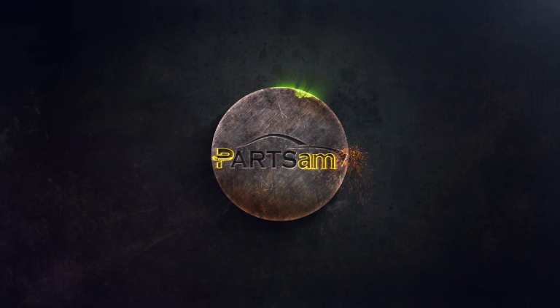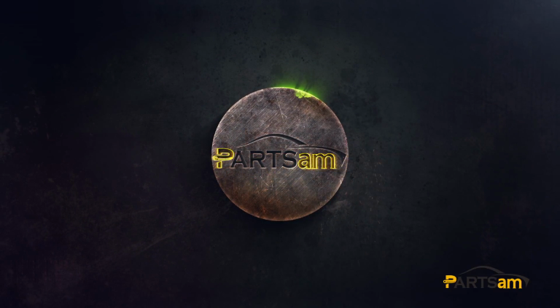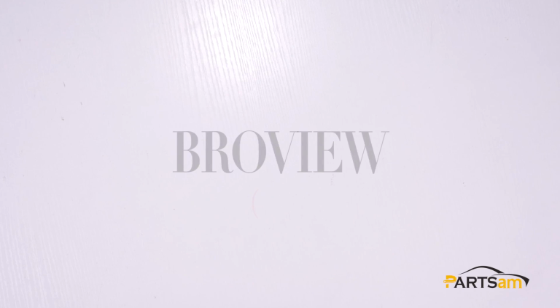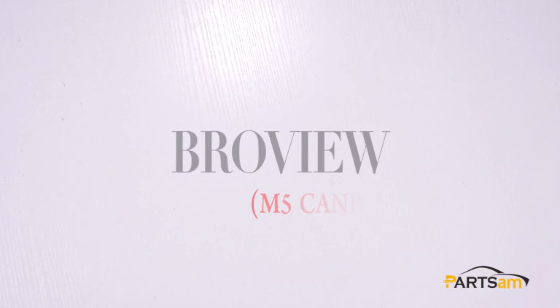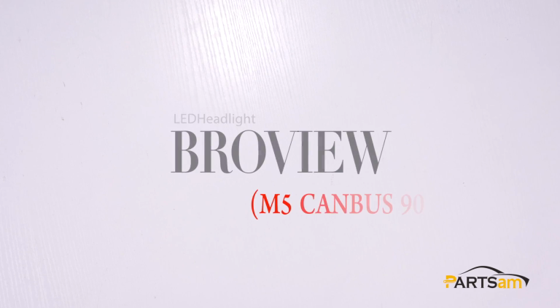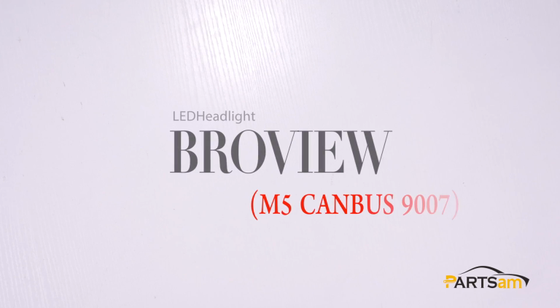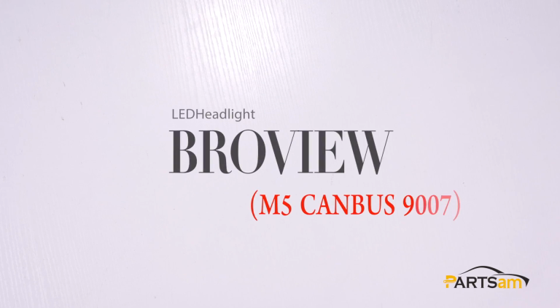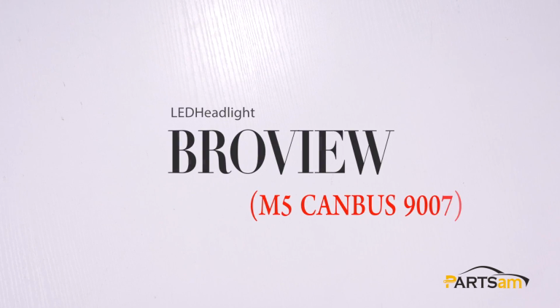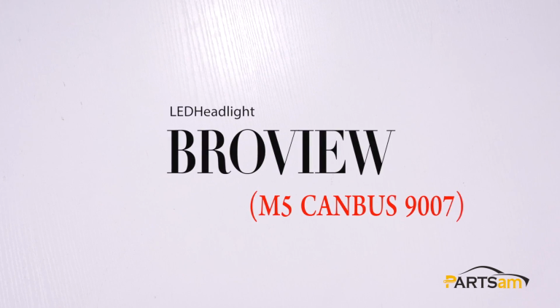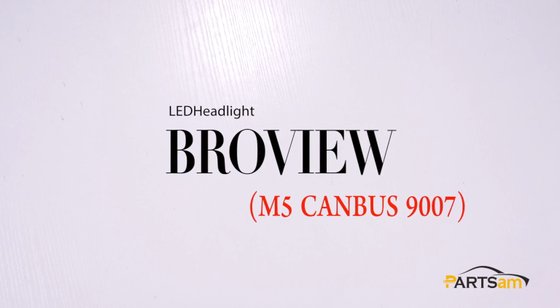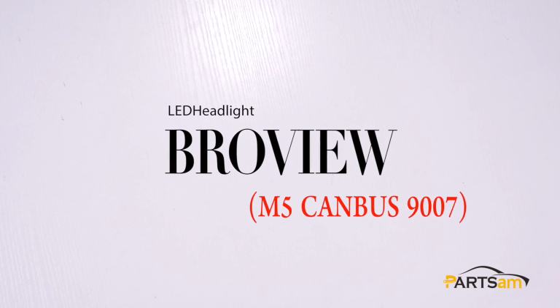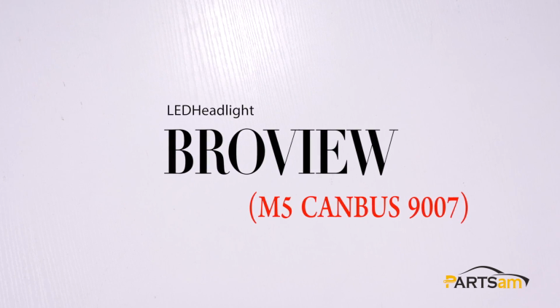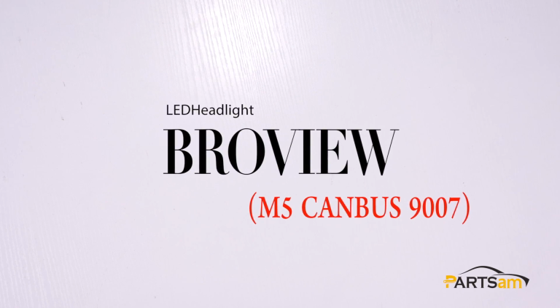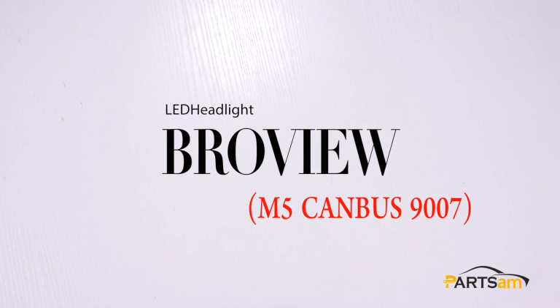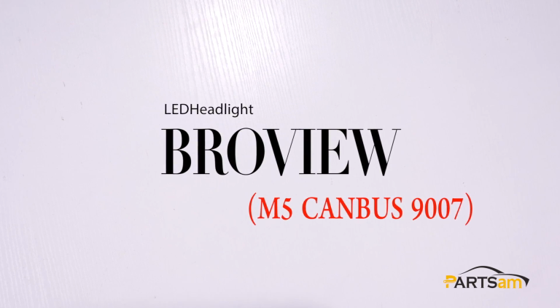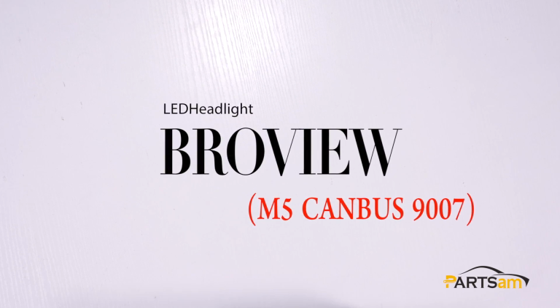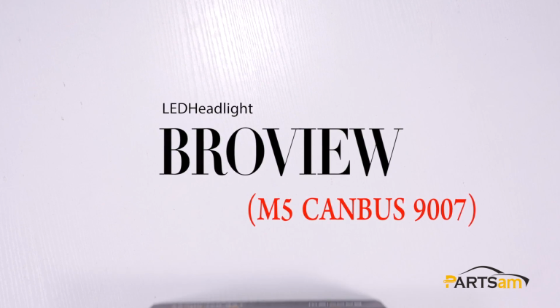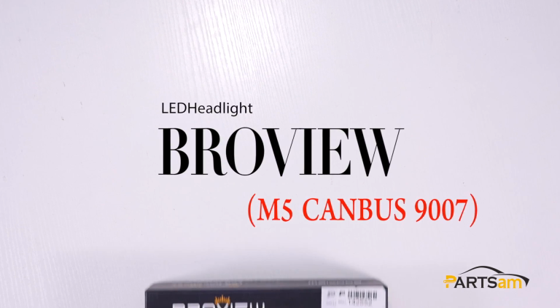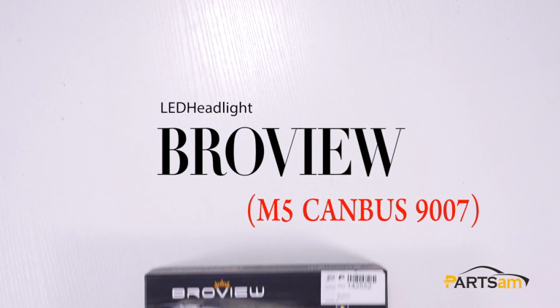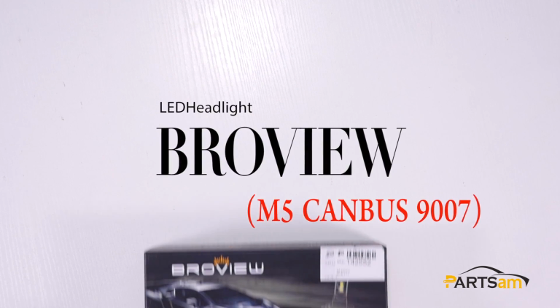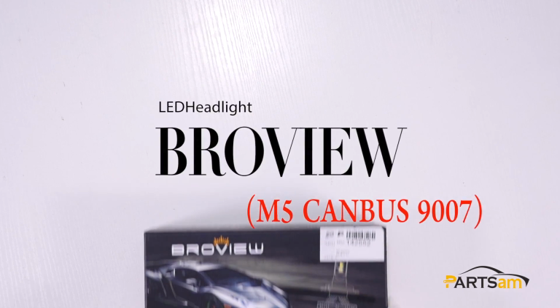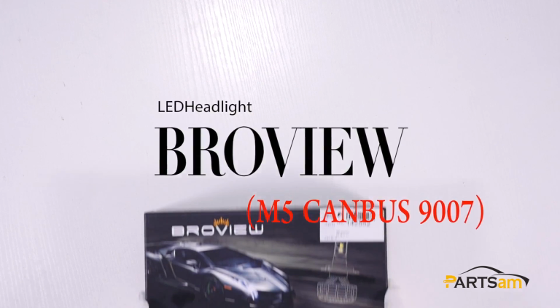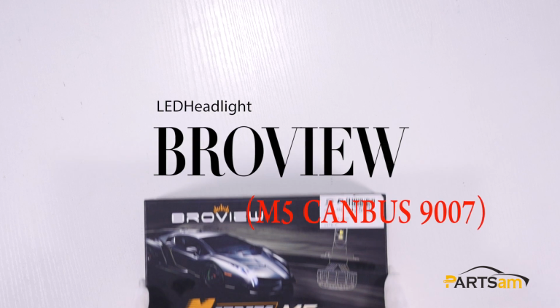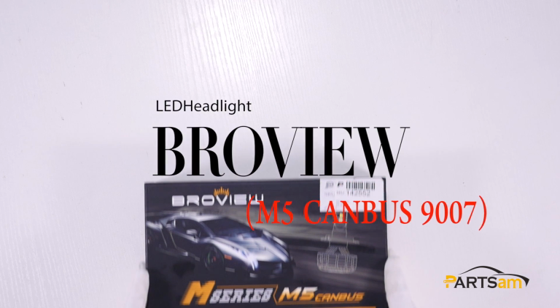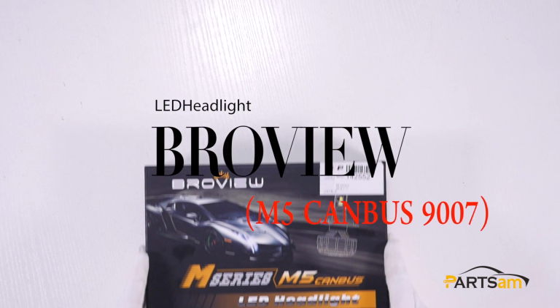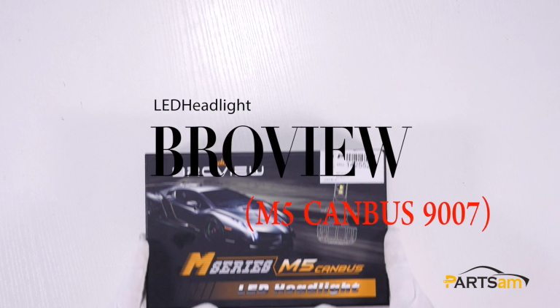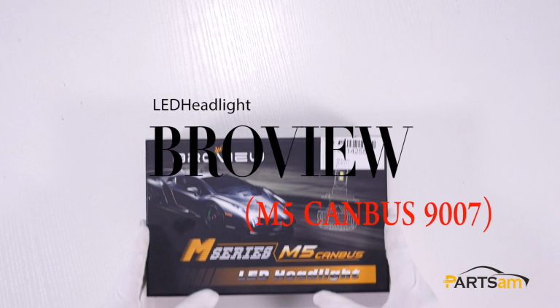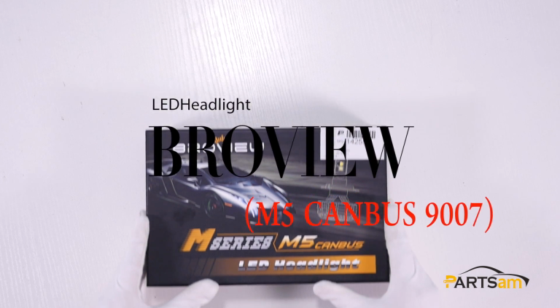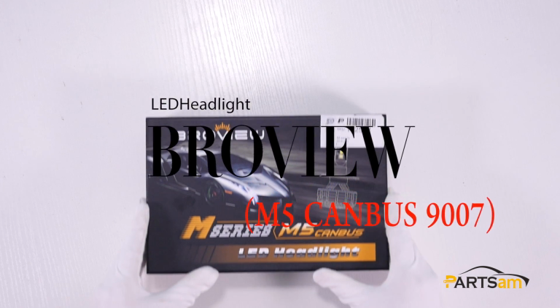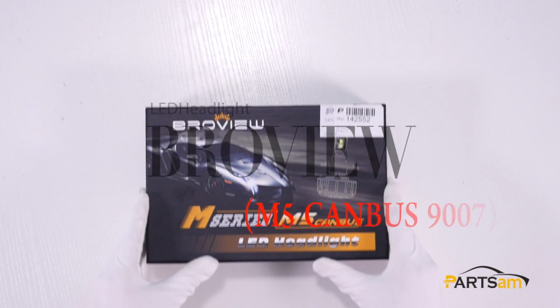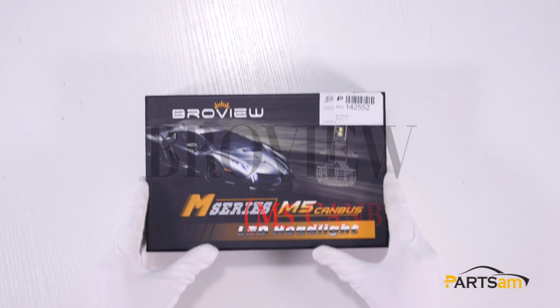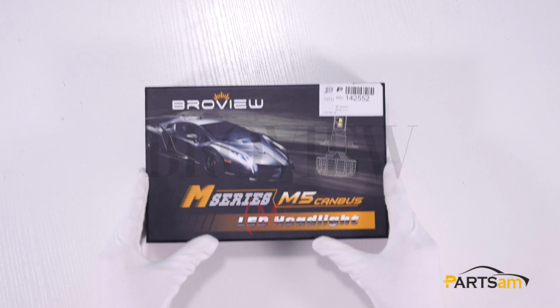Hello everyone, today we're going to test another BravoView product: M5 Canvas.